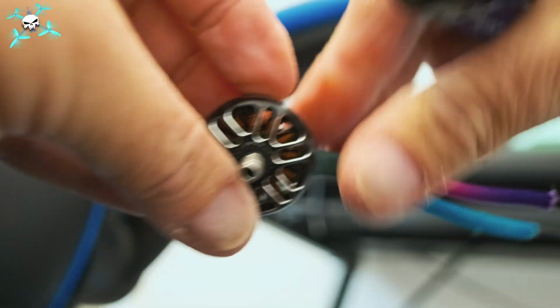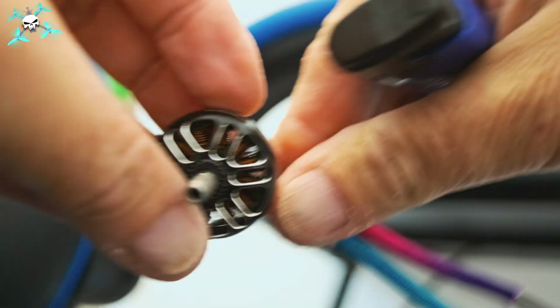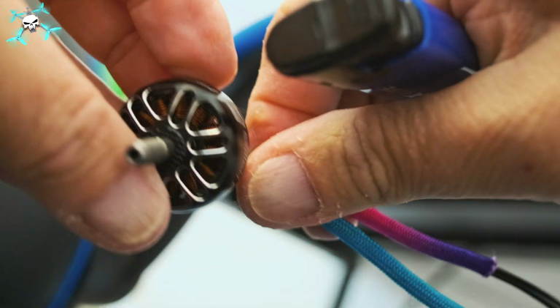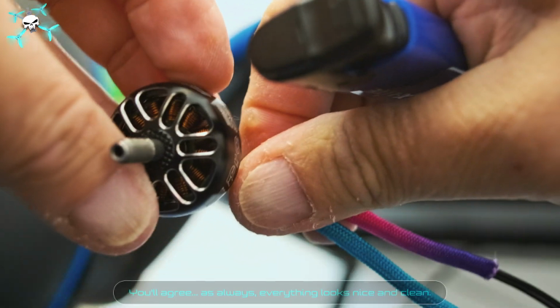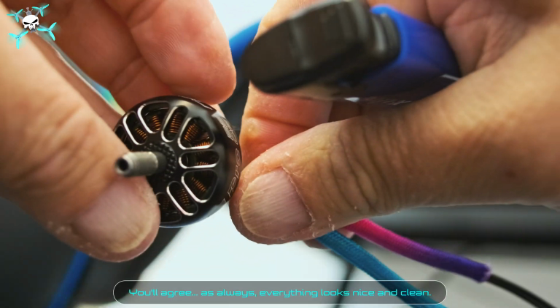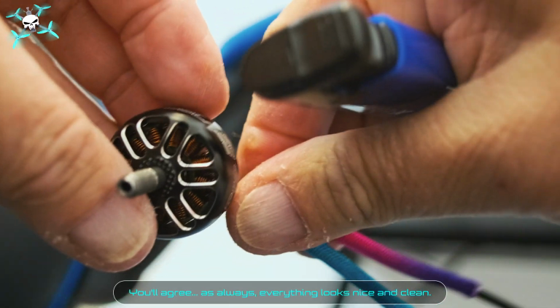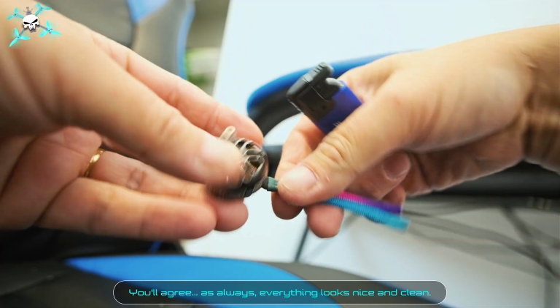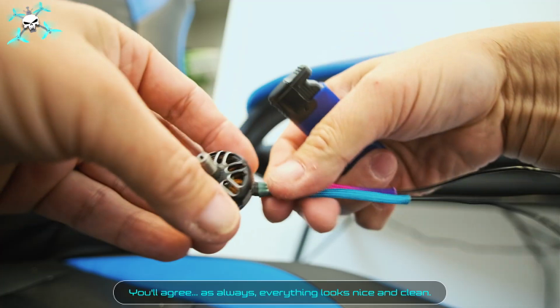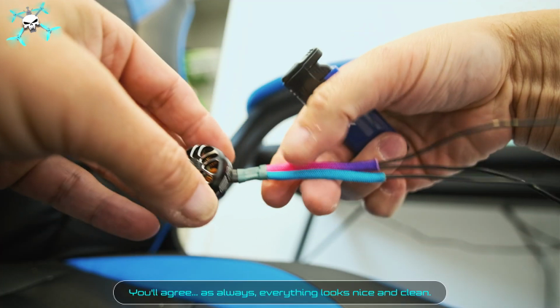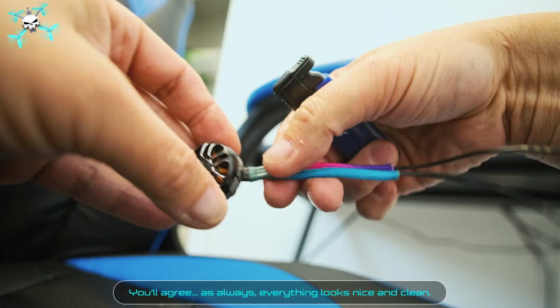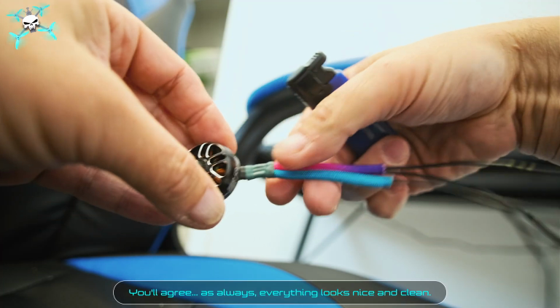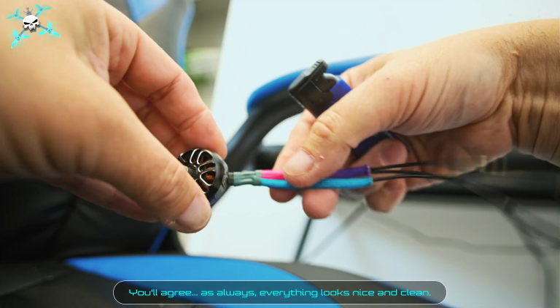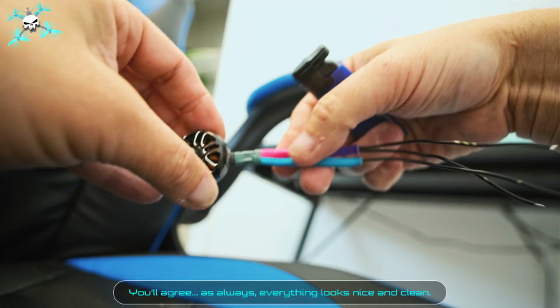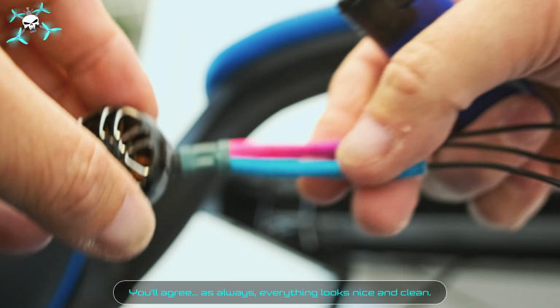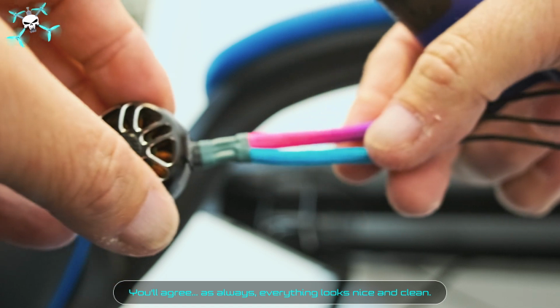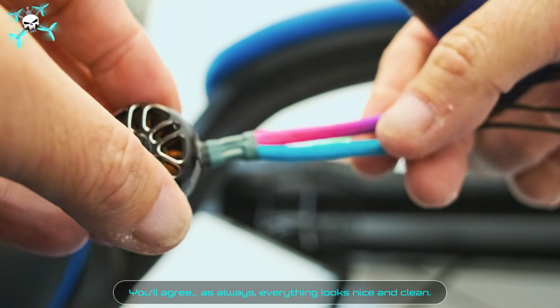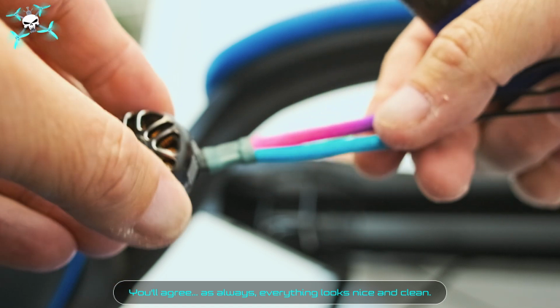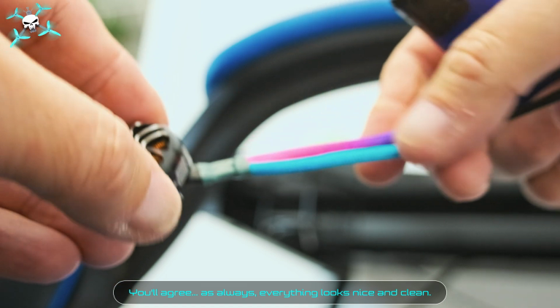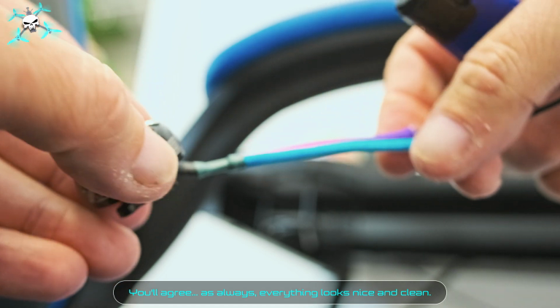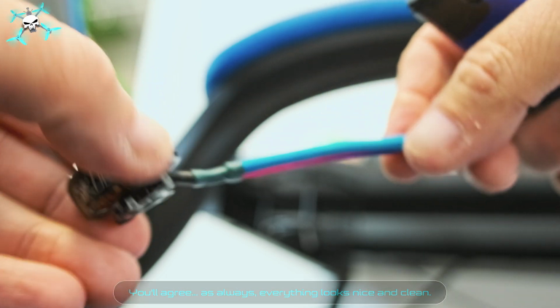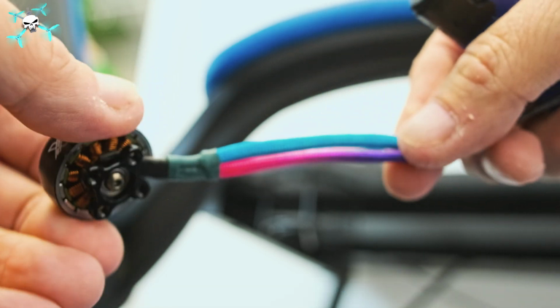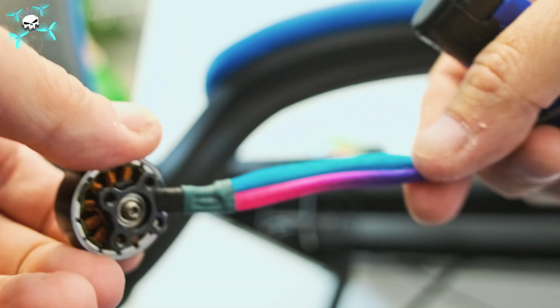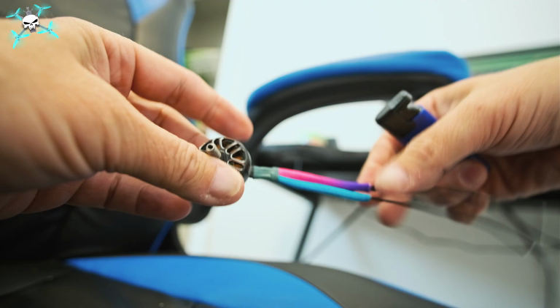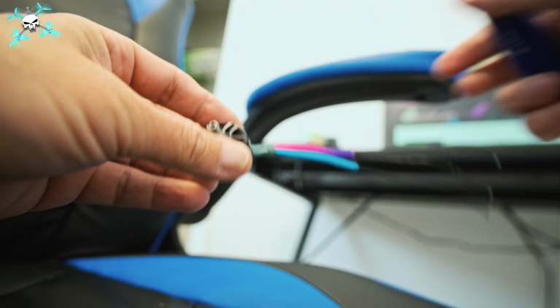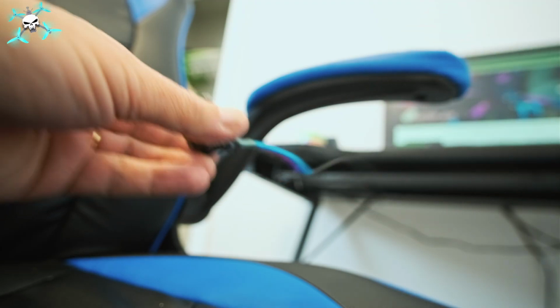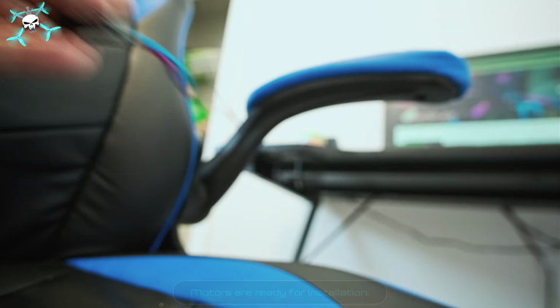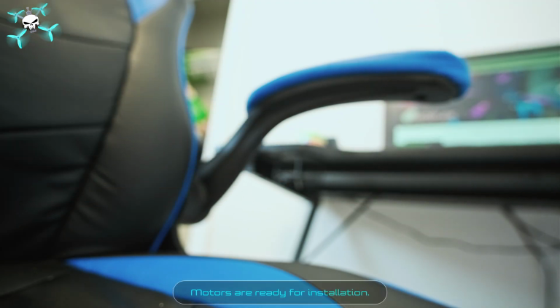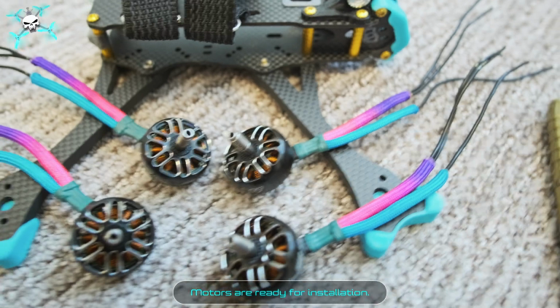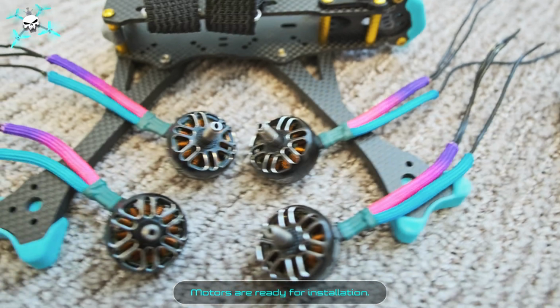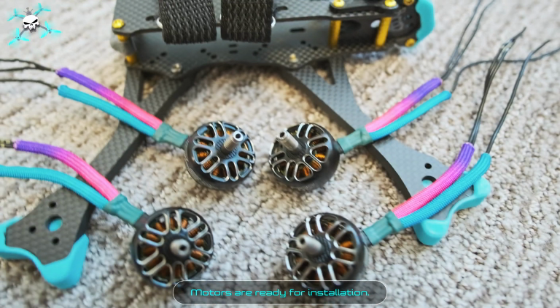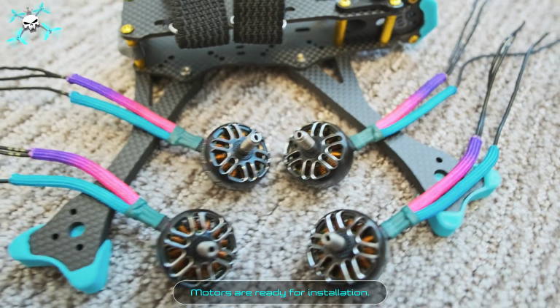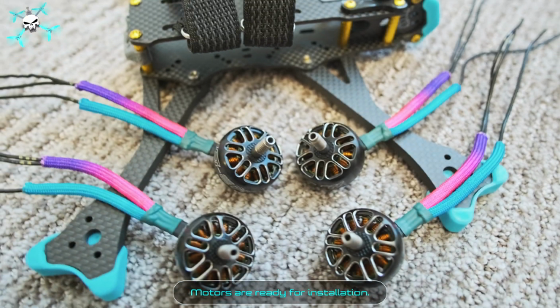You'll agree, as always, everything looks nice and clean. Motors are ready for installation.